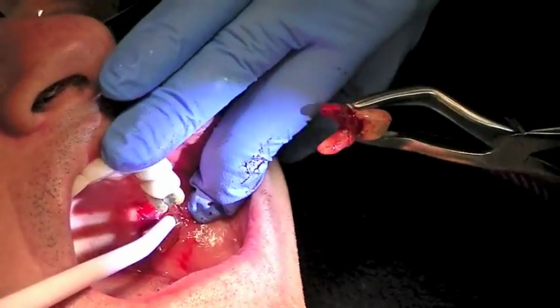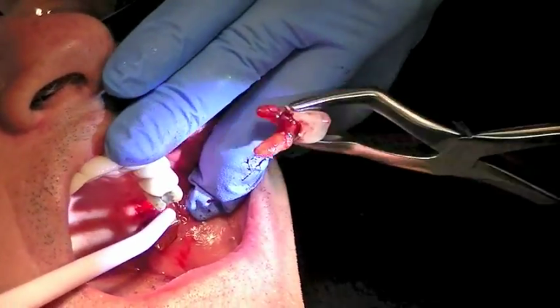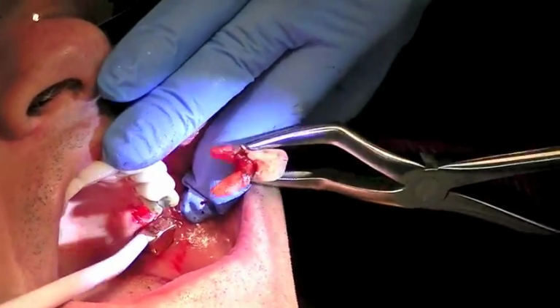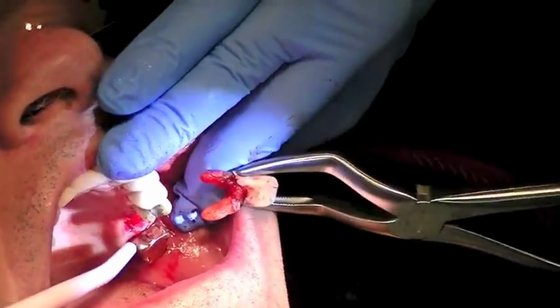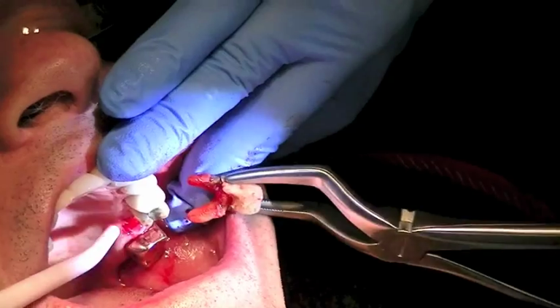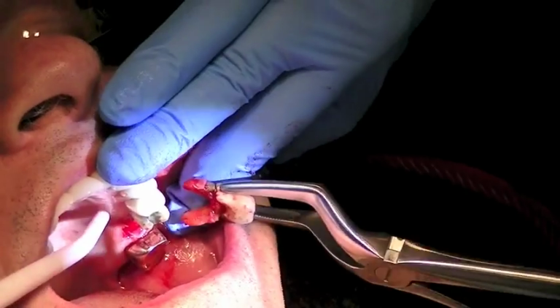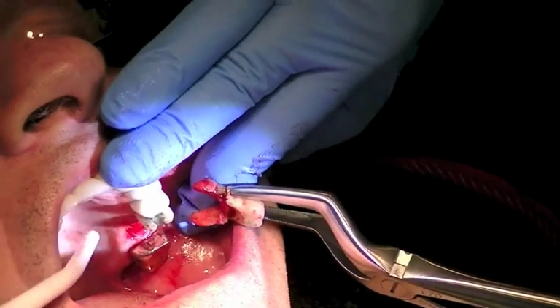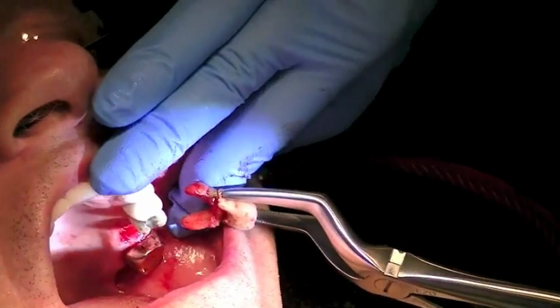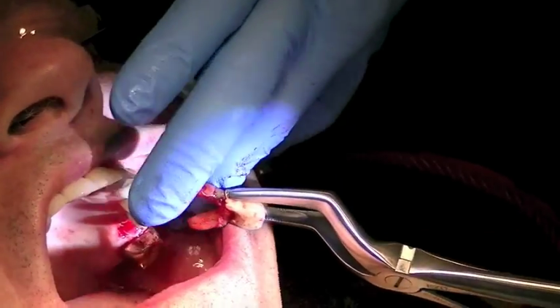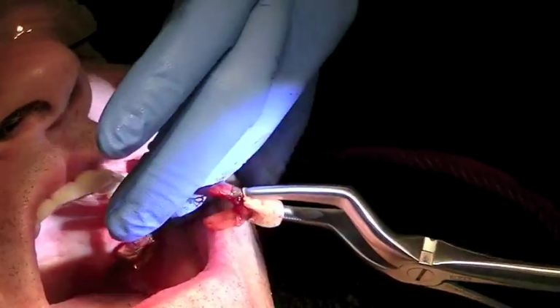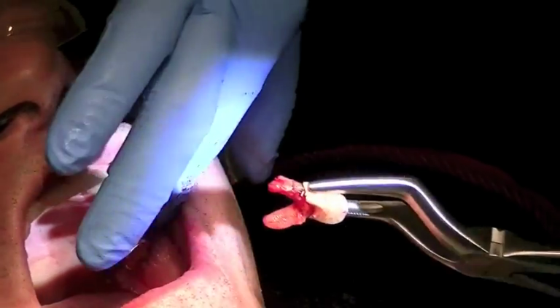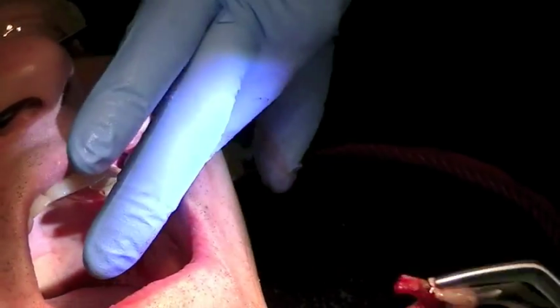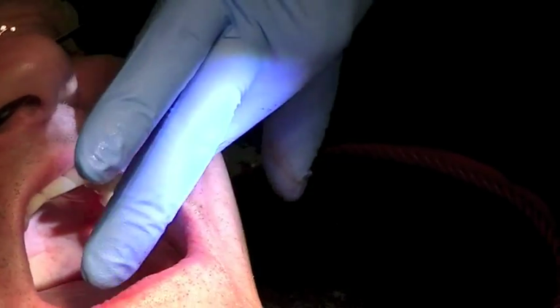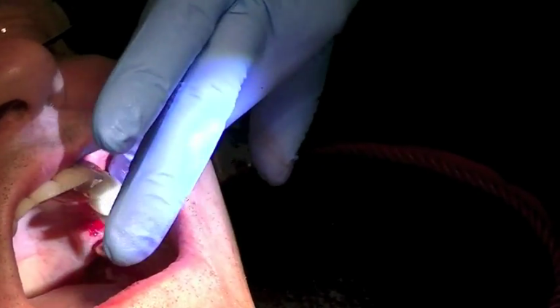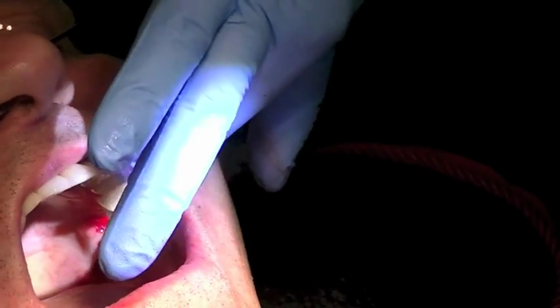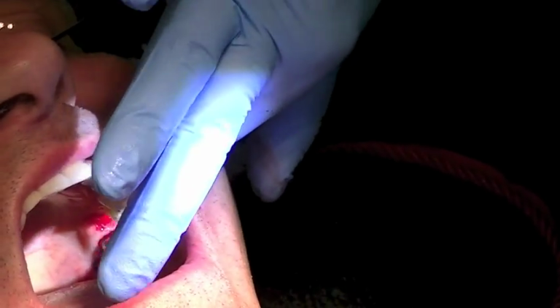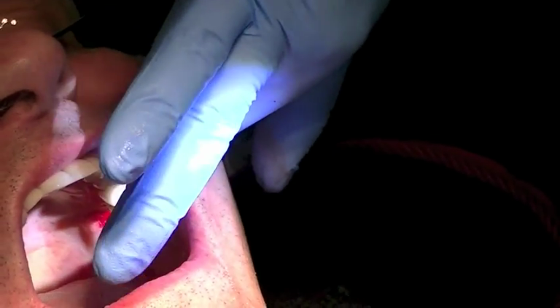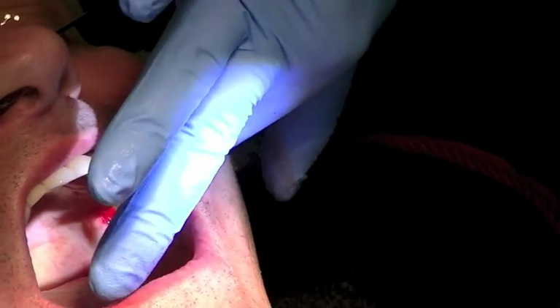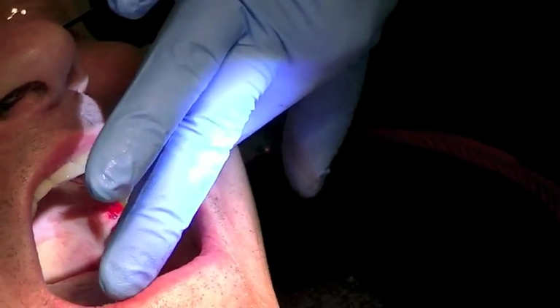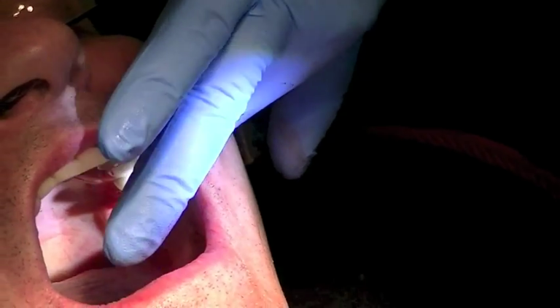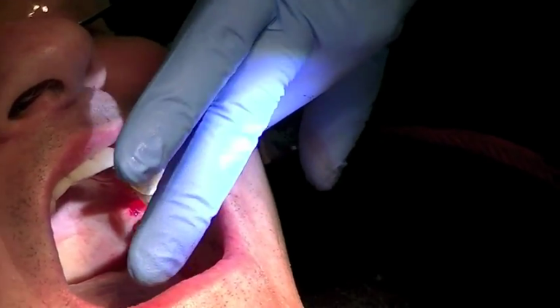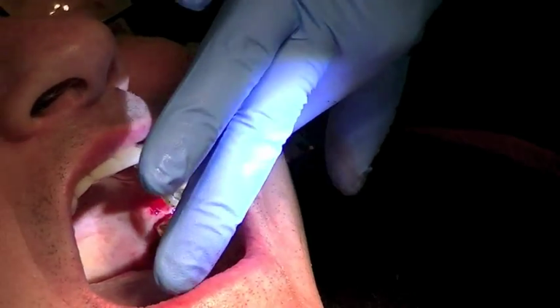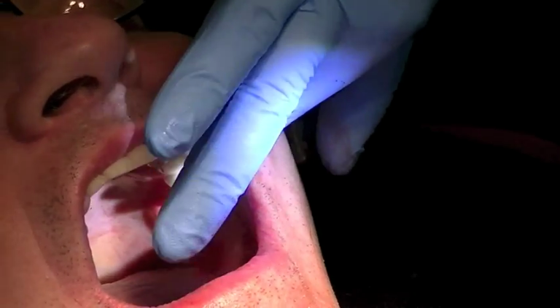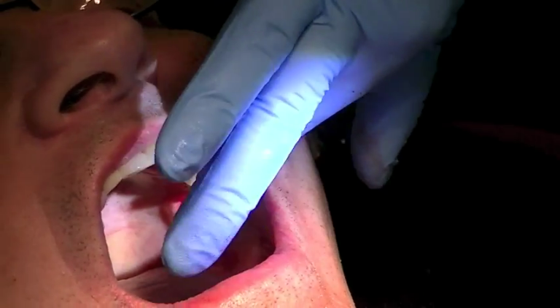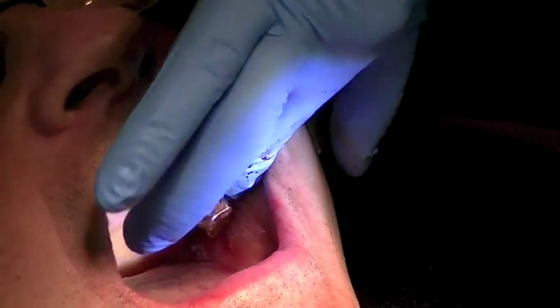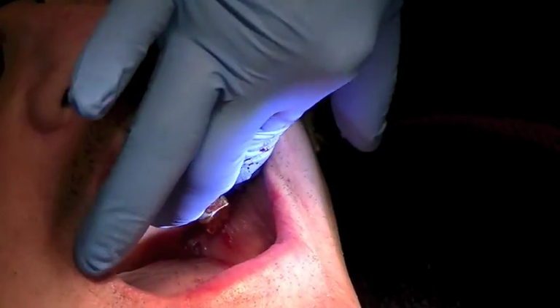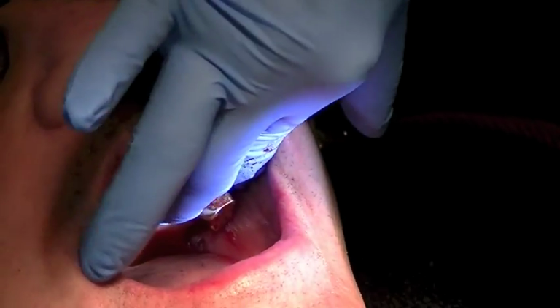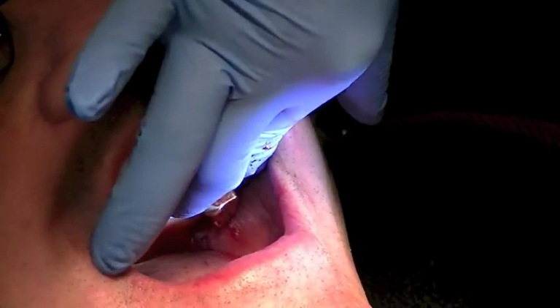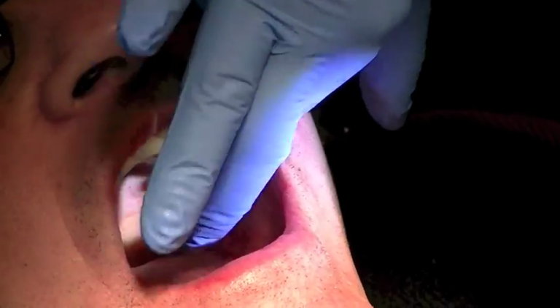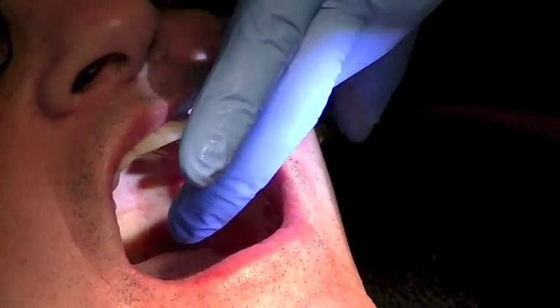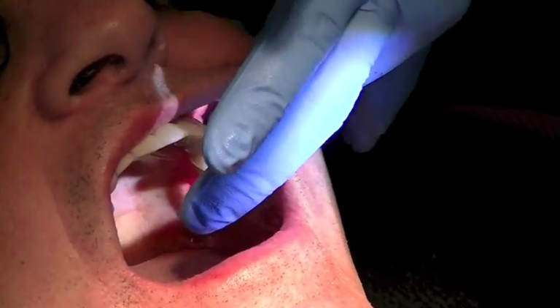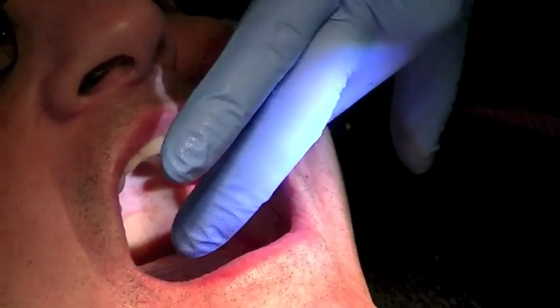Nice extraction site — atraumatic. The buccal wall is still intact and that's what my goal was.